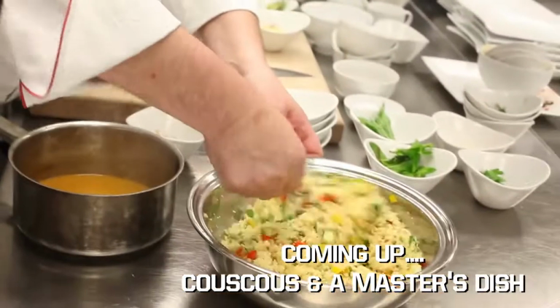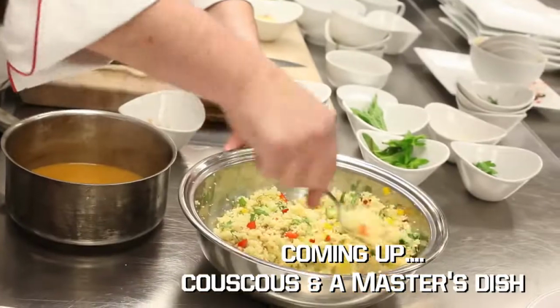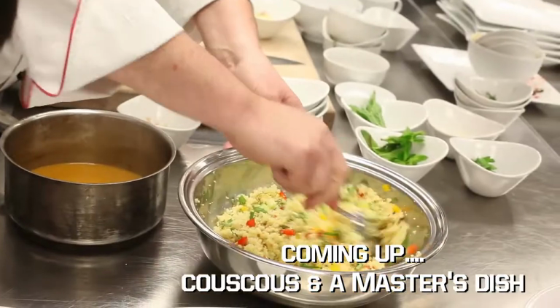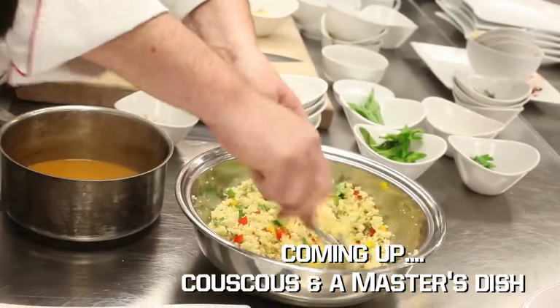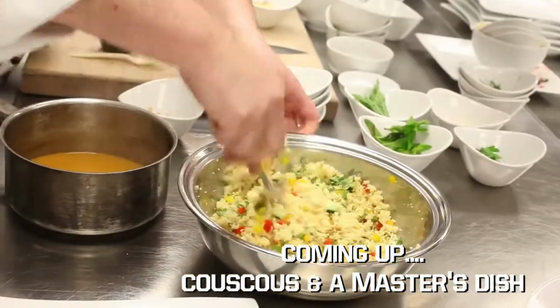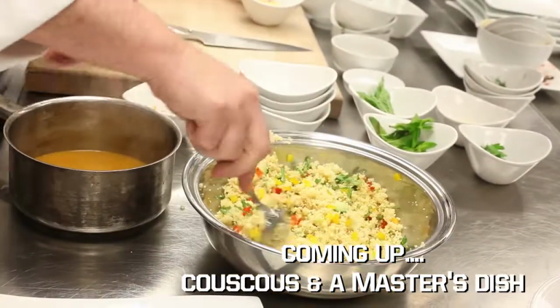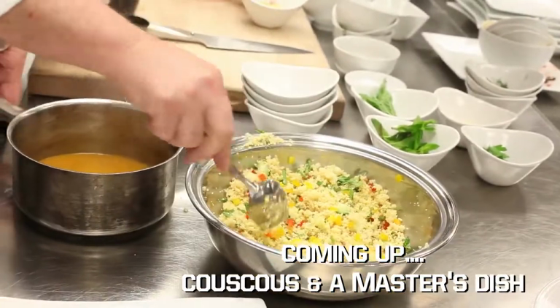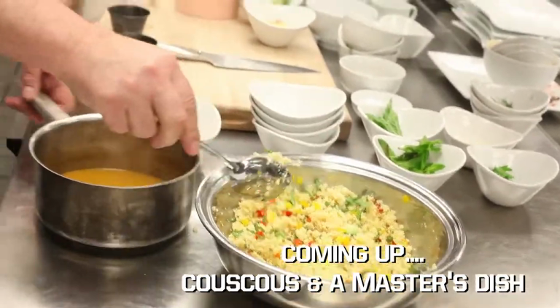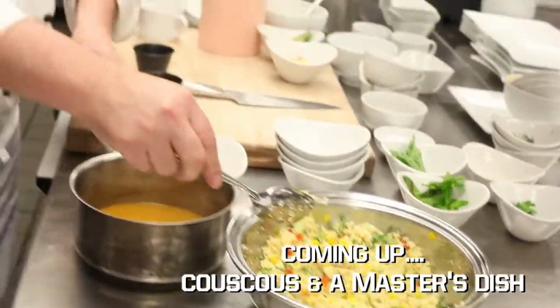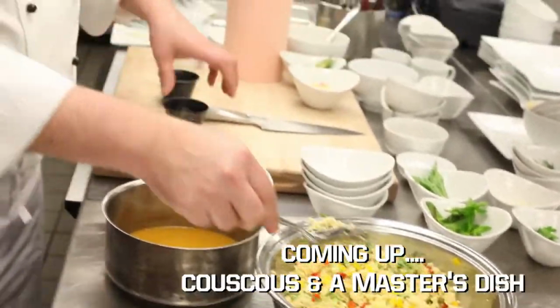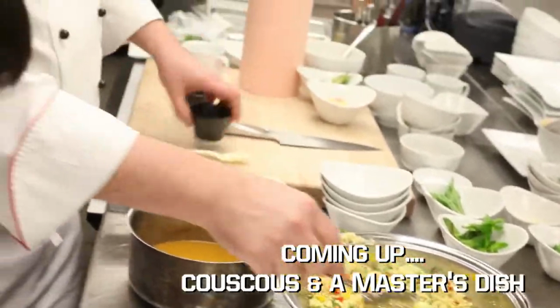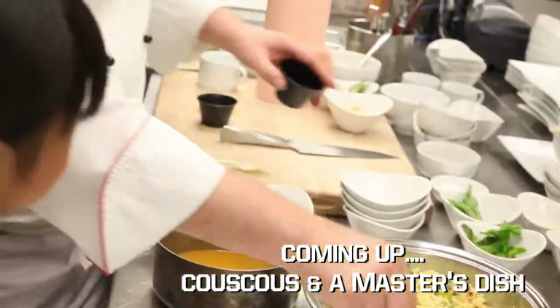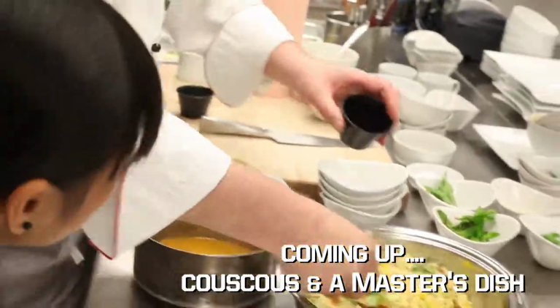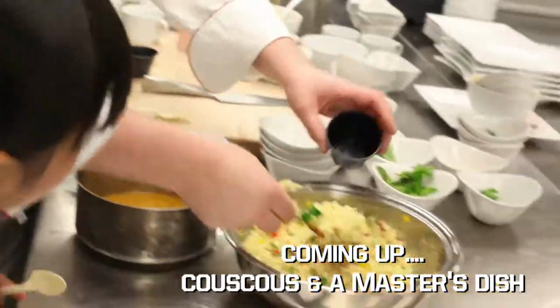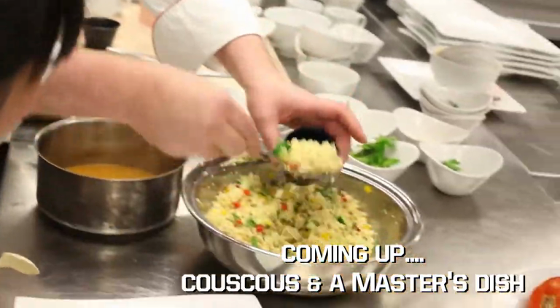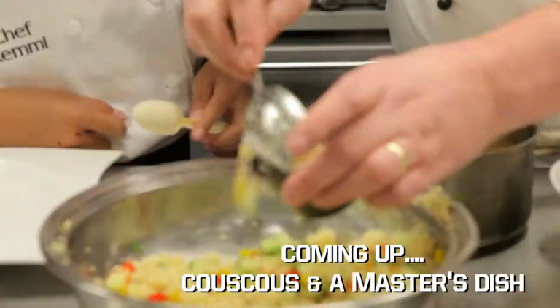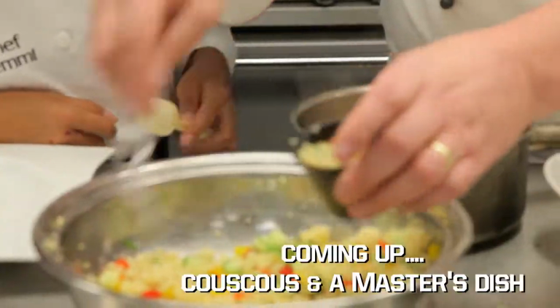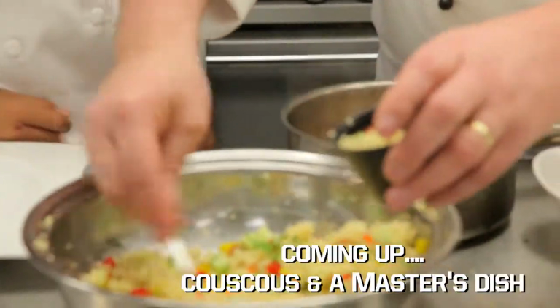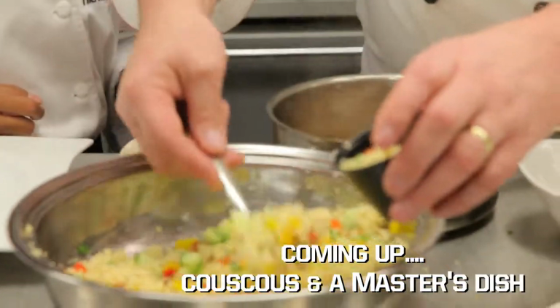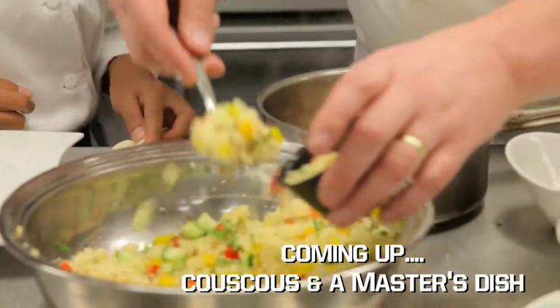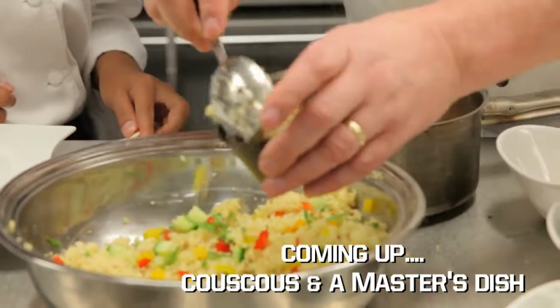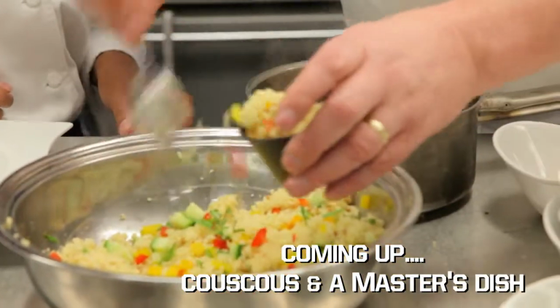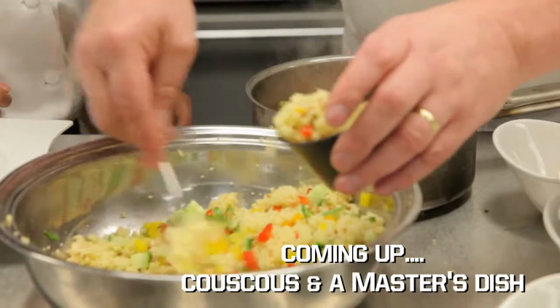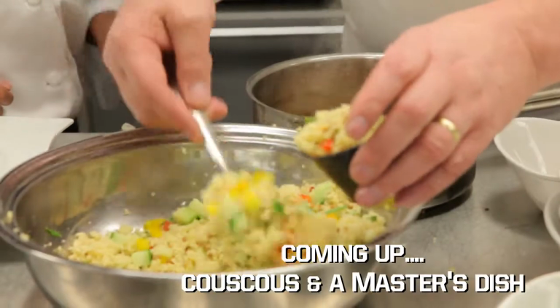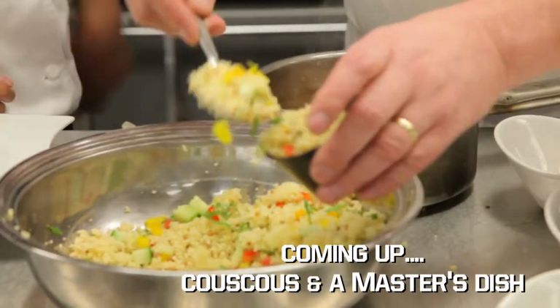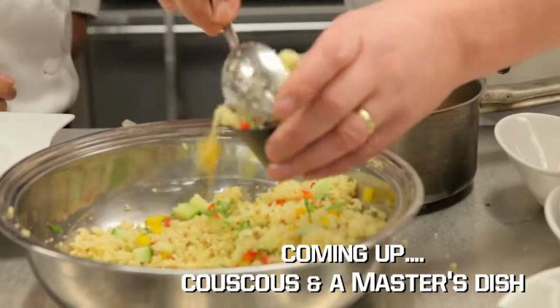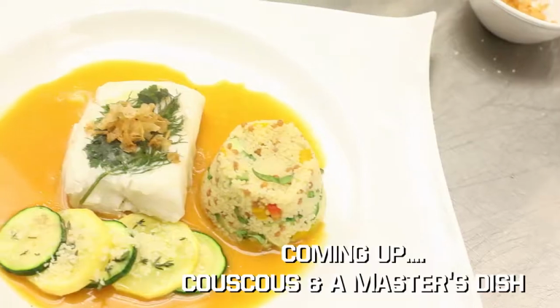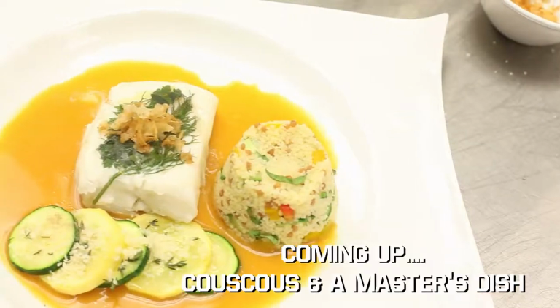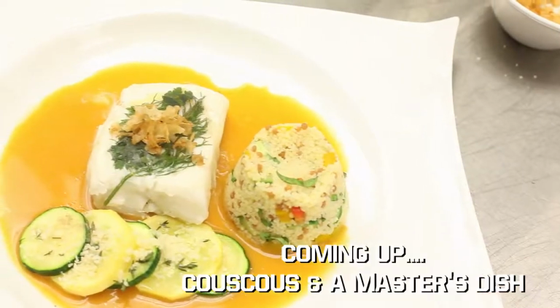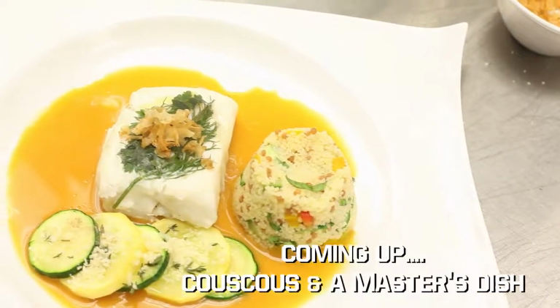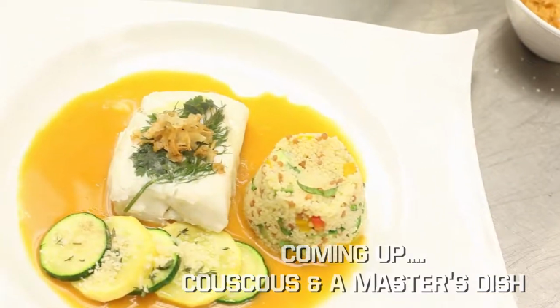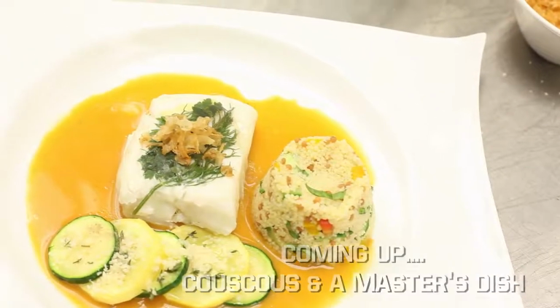Wow, I wish you could smell that. Get your forks ready — it's almost time to dig in. Next on The Culinary Kid.